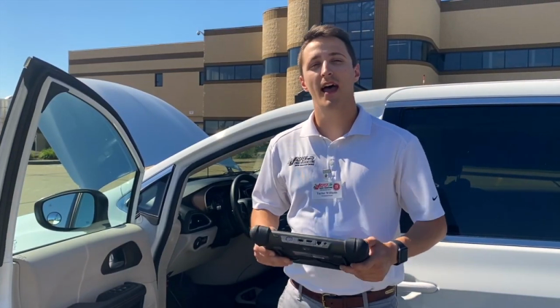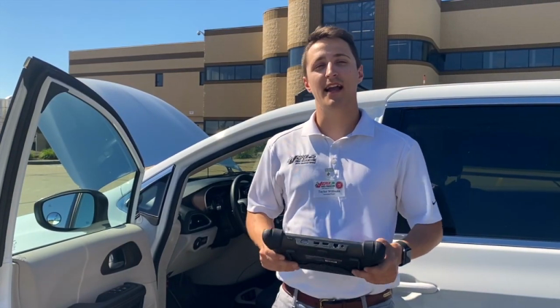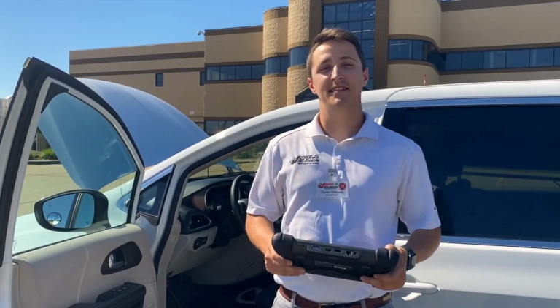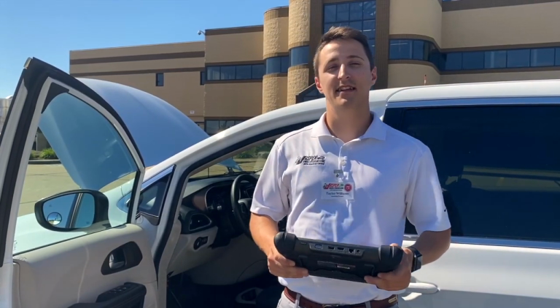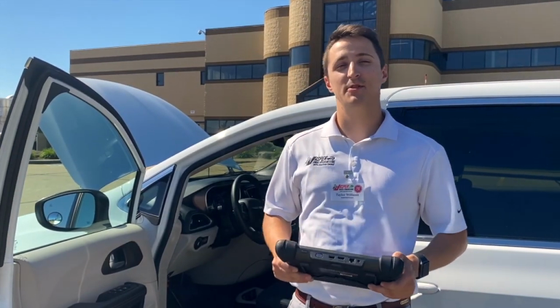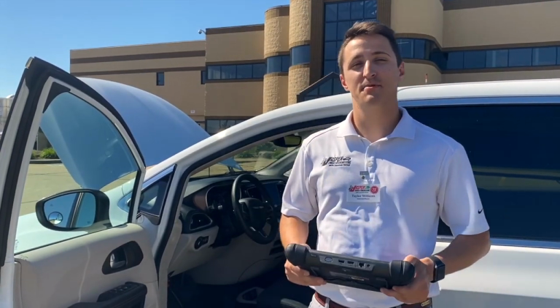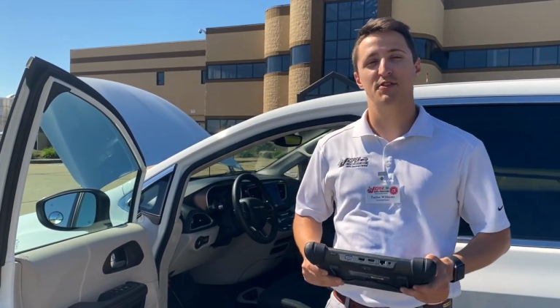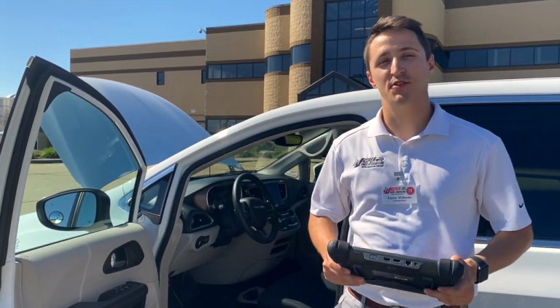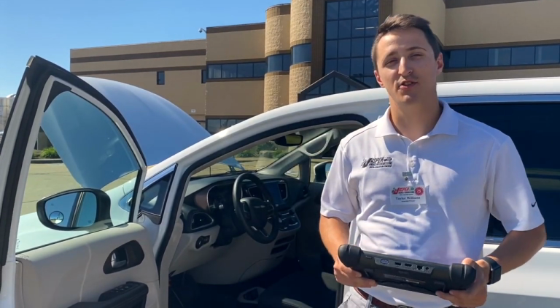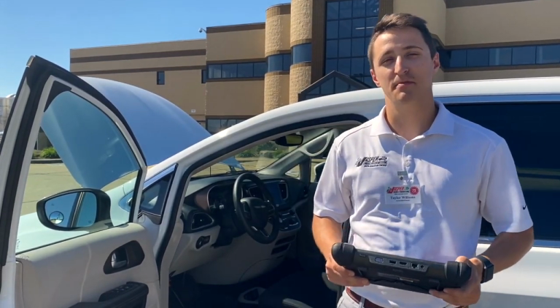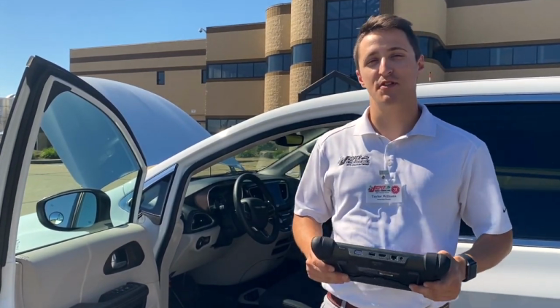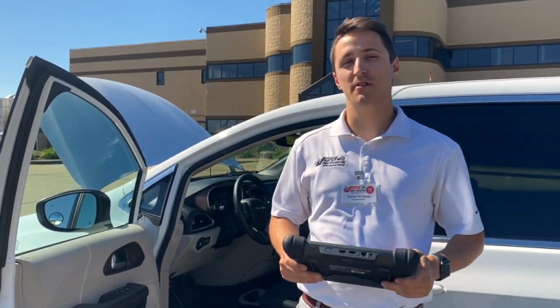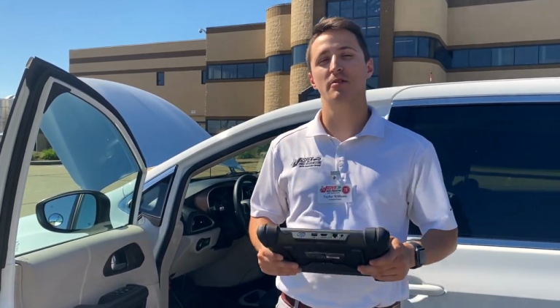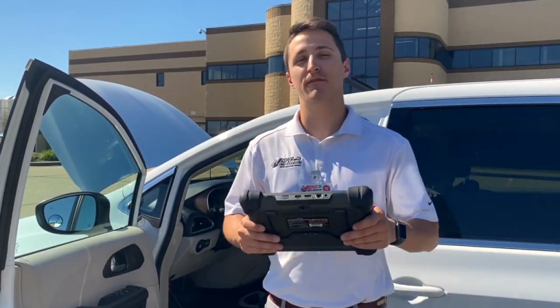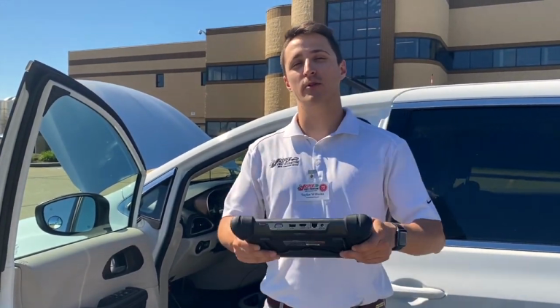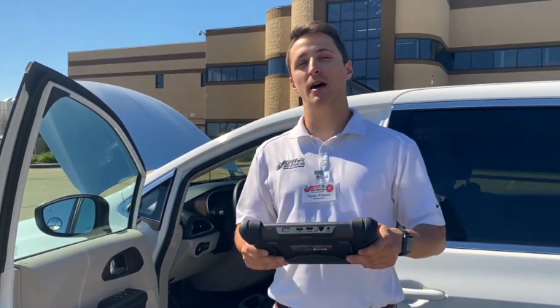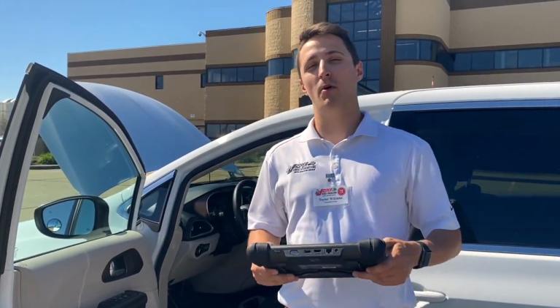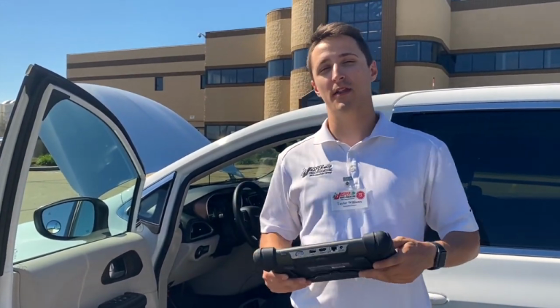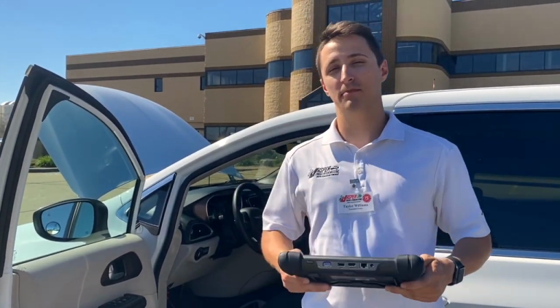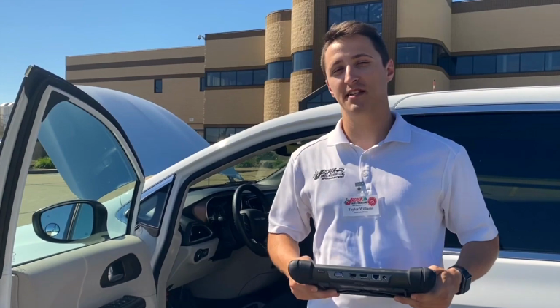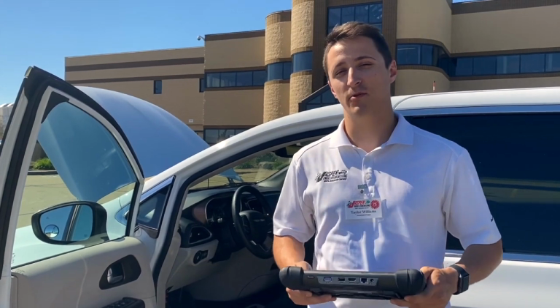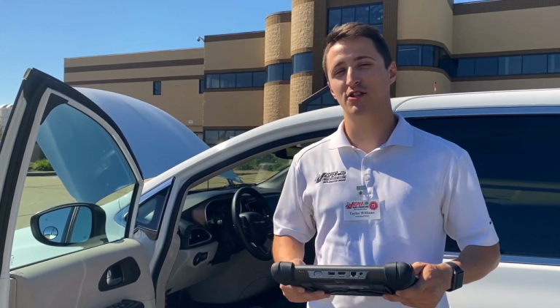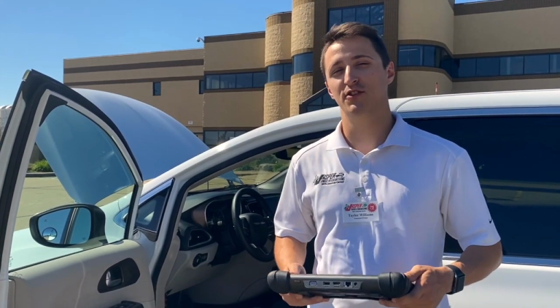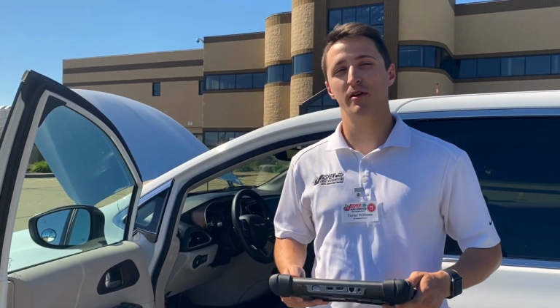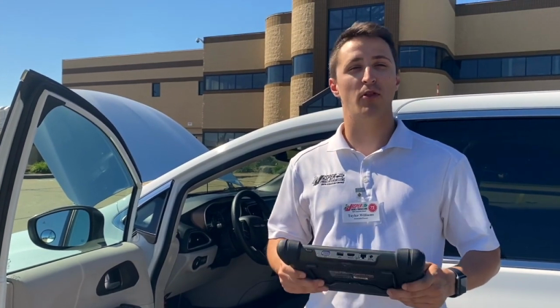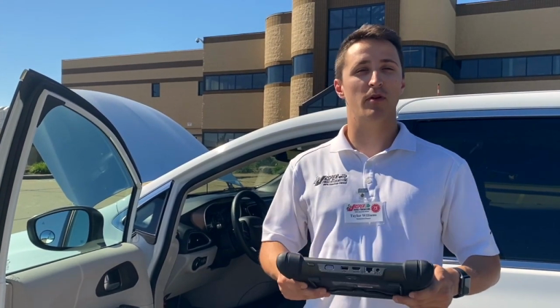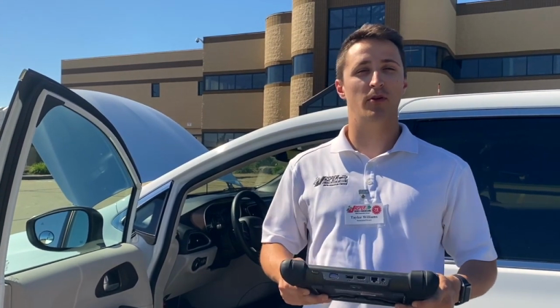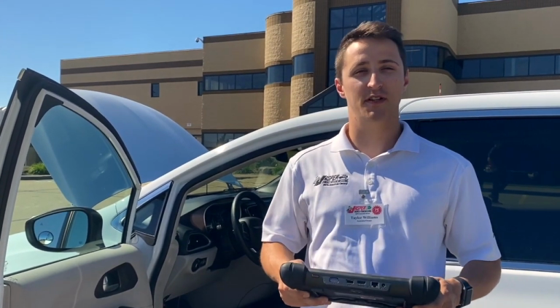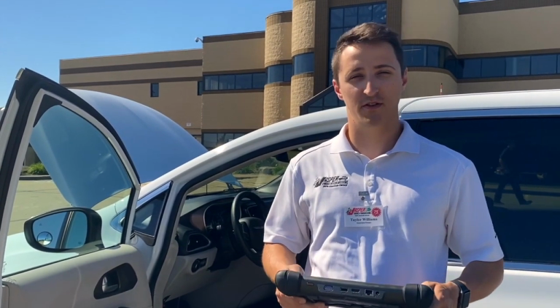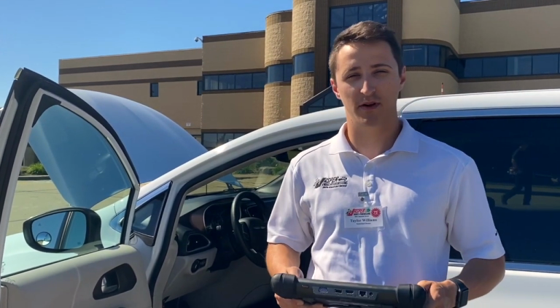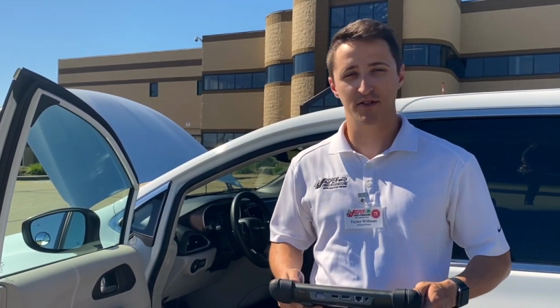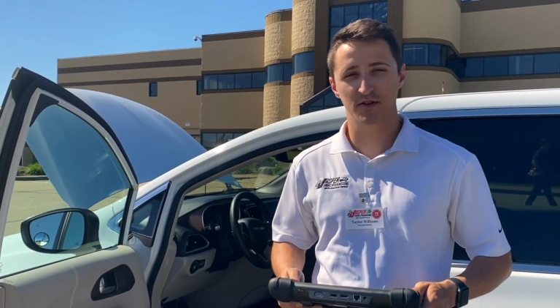Hey guys, it's Taylor with Jasper Engines and Transmissions. I'm going to be following up on one of the updates that we're actually doing for the 3.6 liter Pentastars.